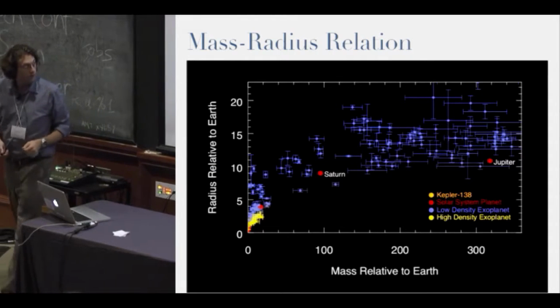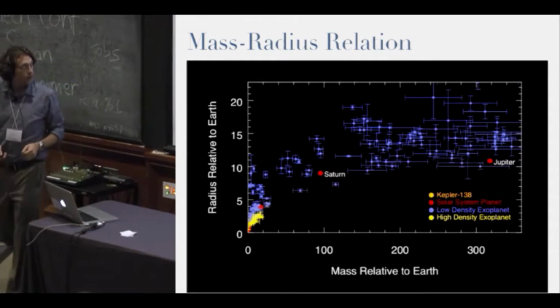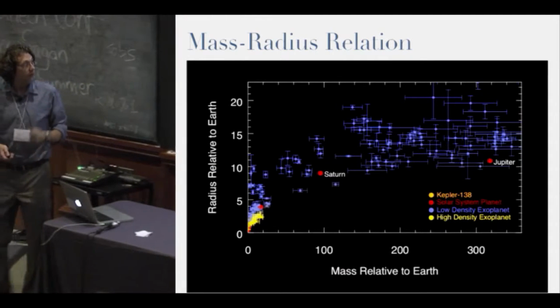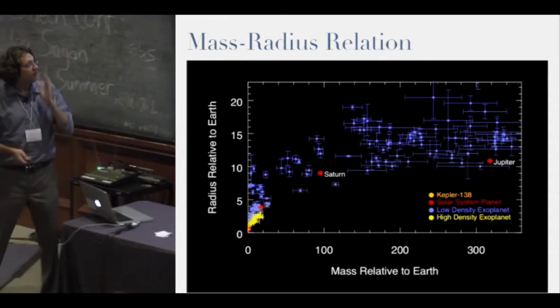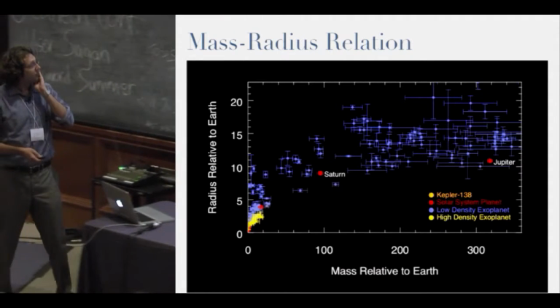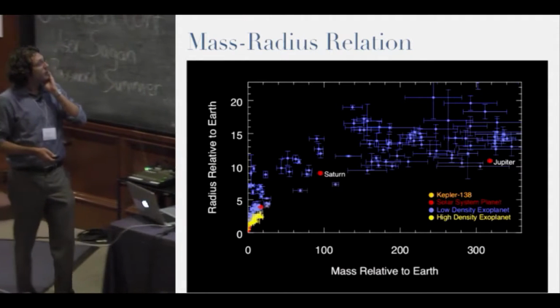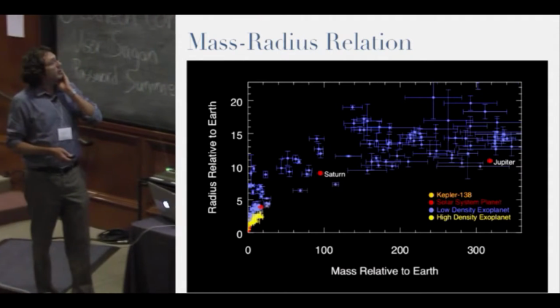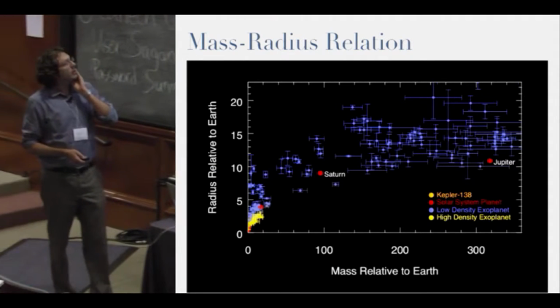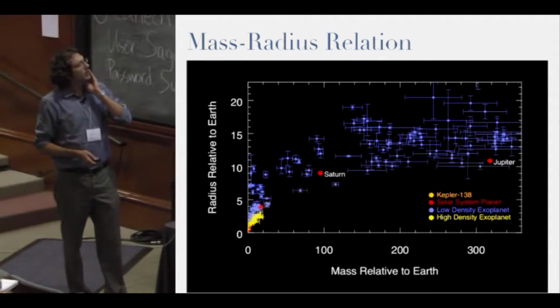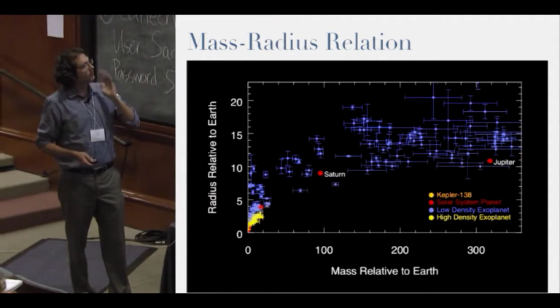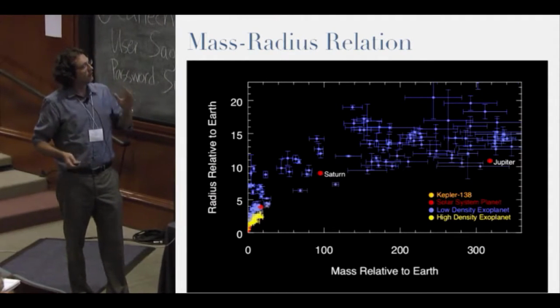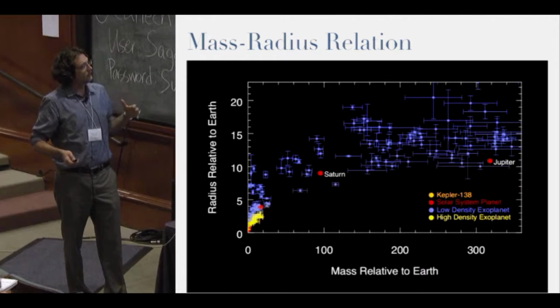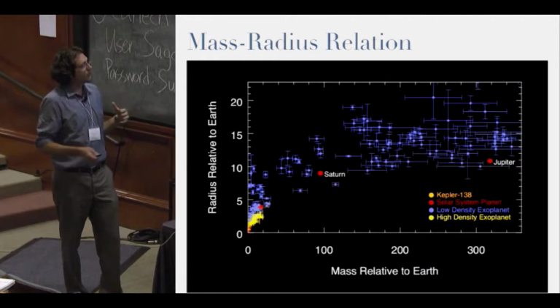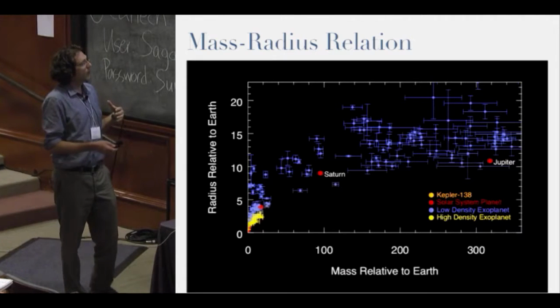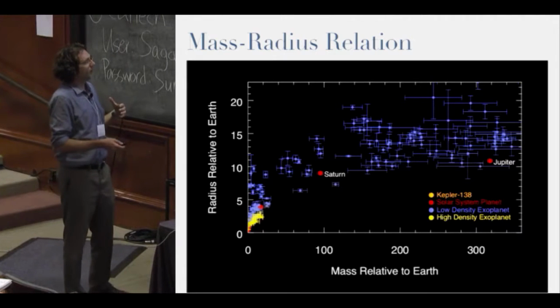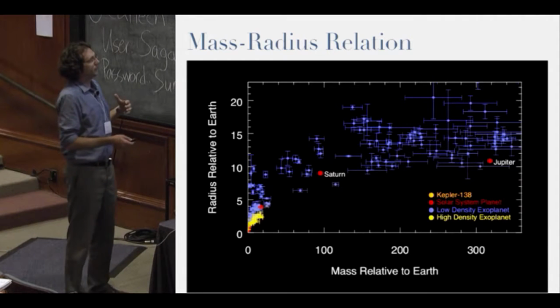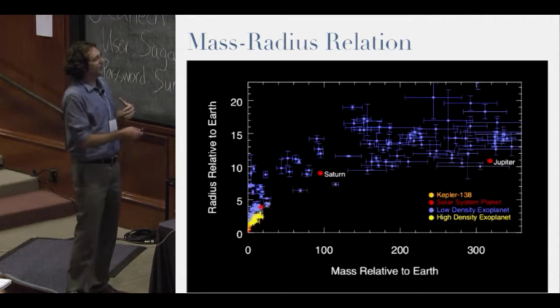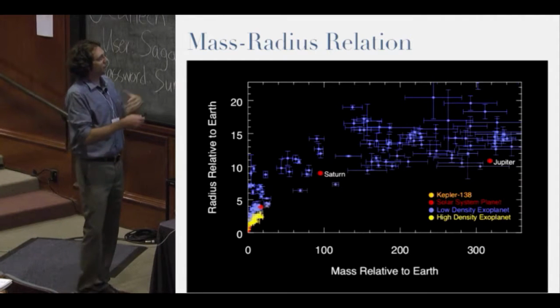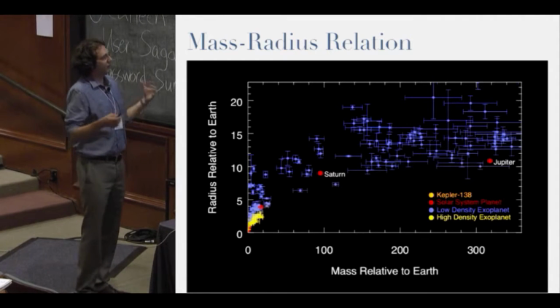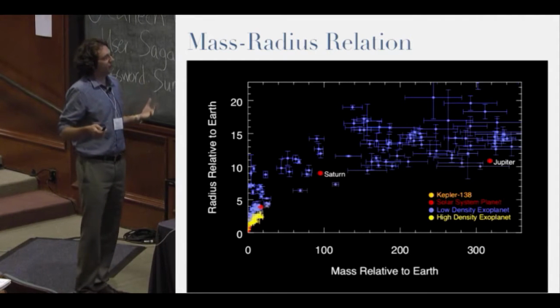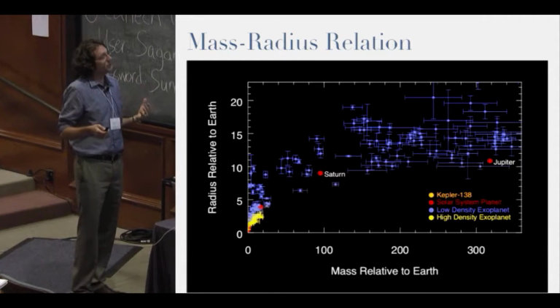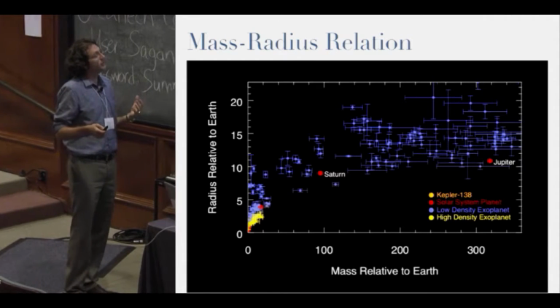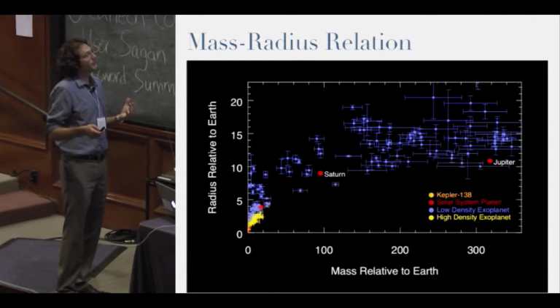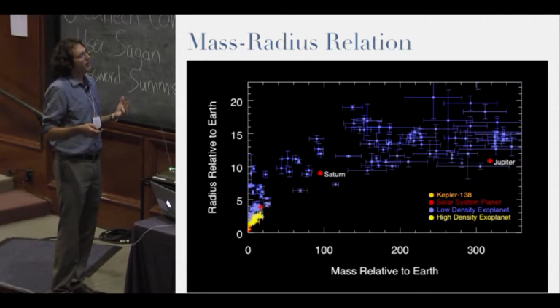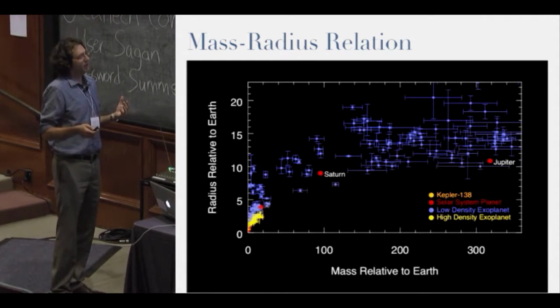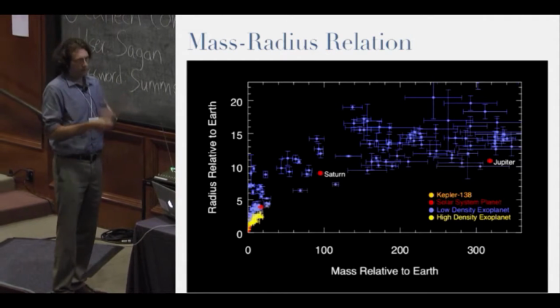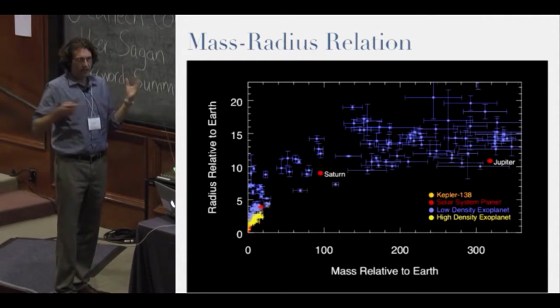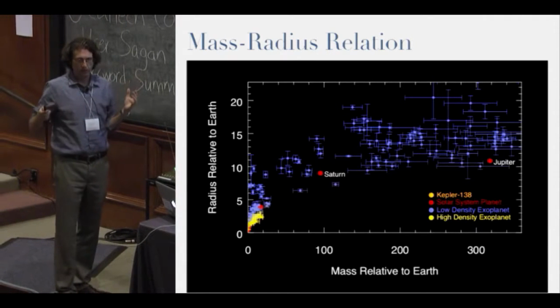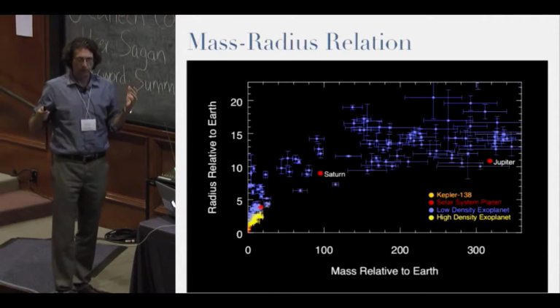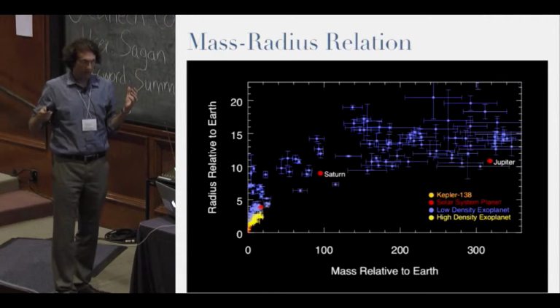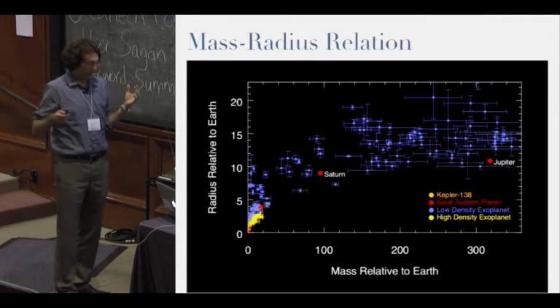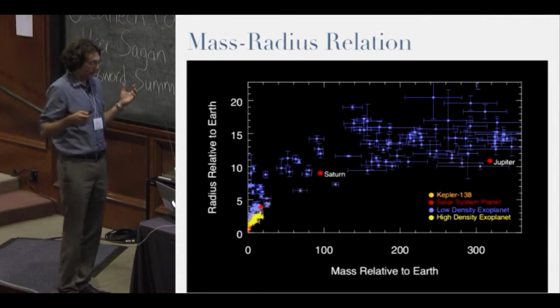What I was going to show you here is an overview of the mass-radius relationship of all the planets that we've observed so far.